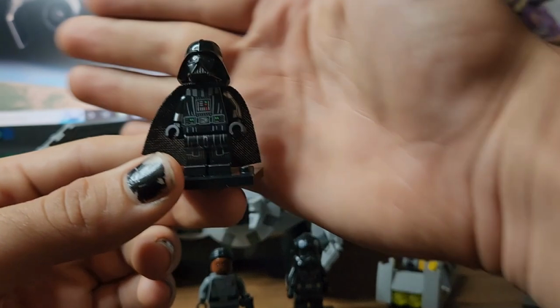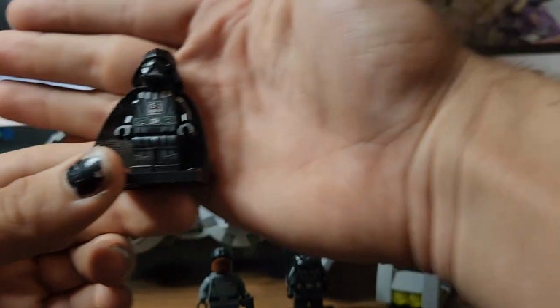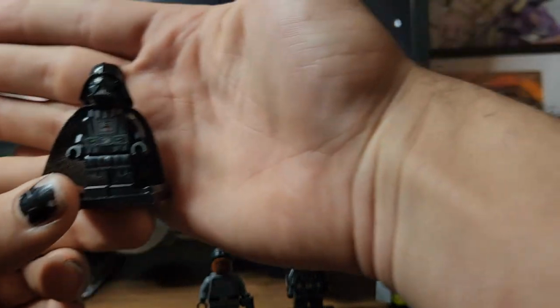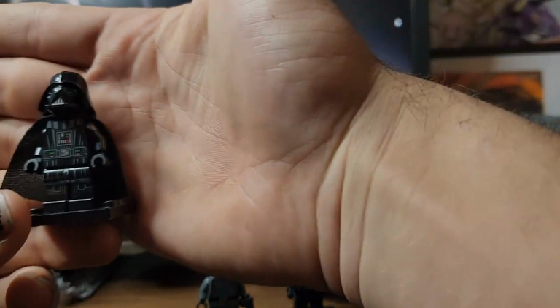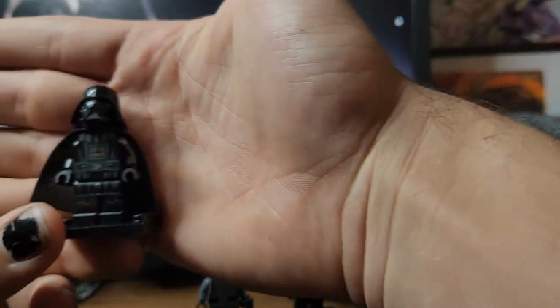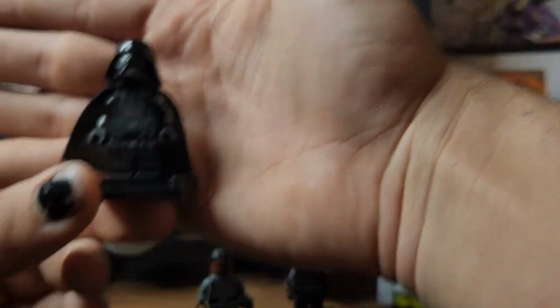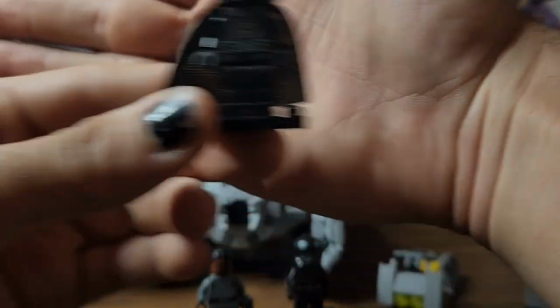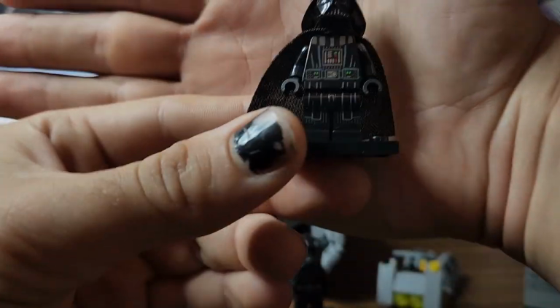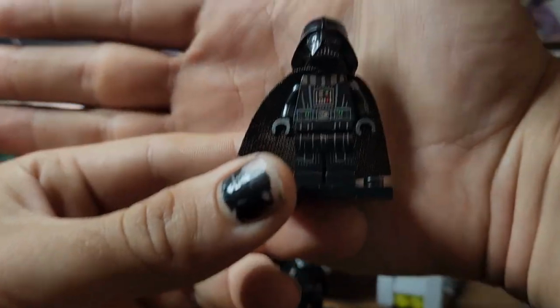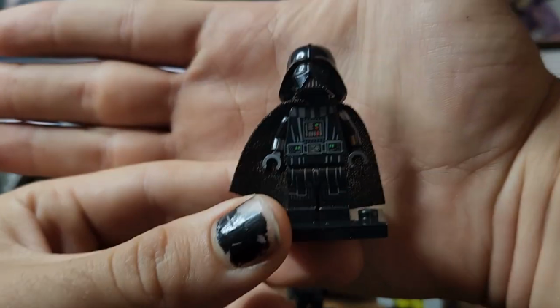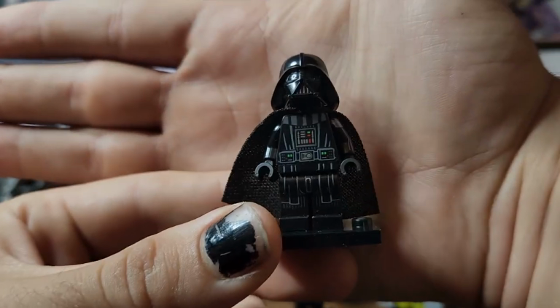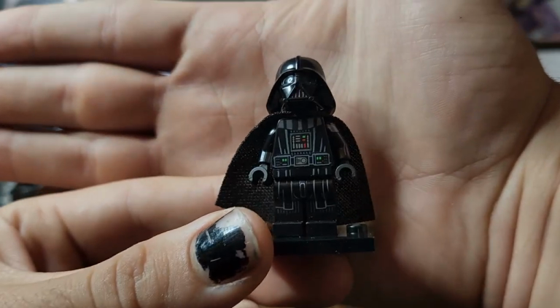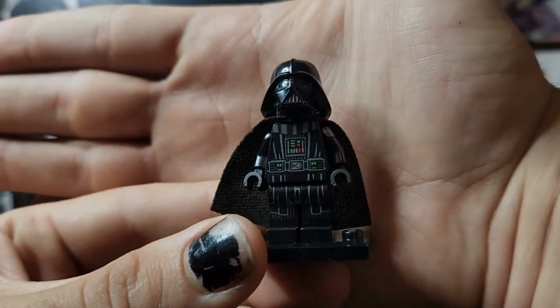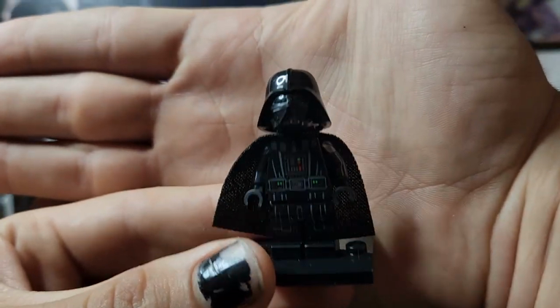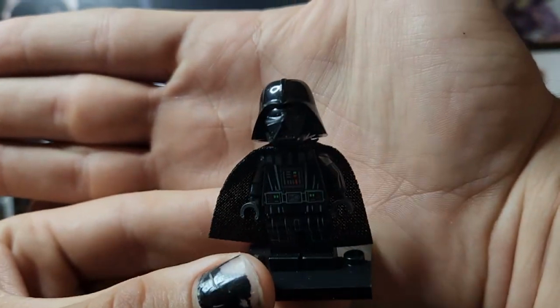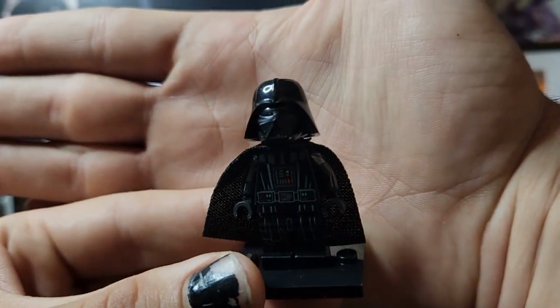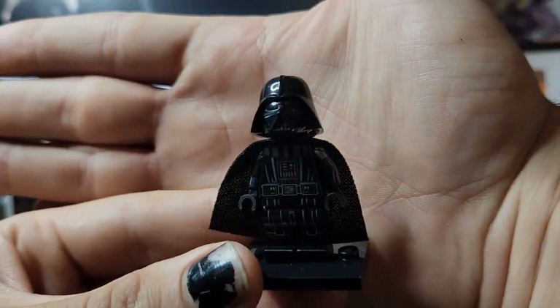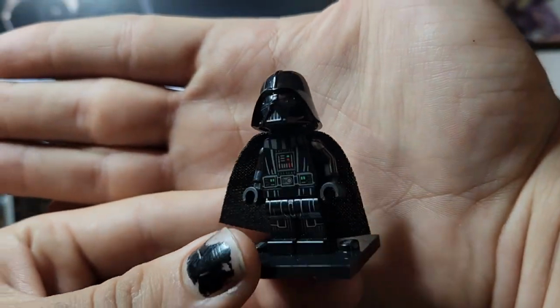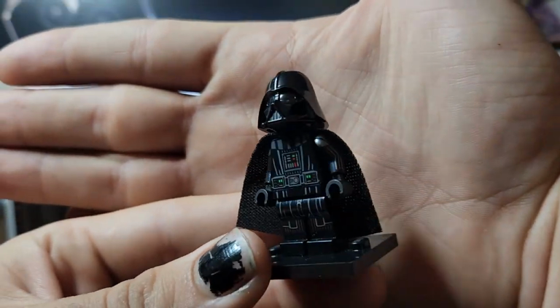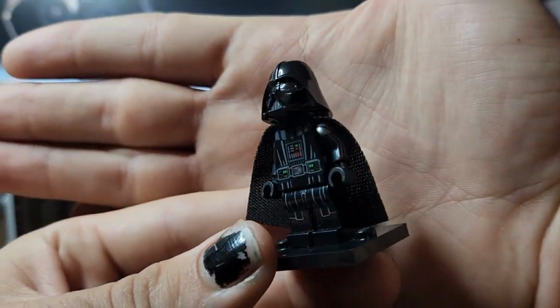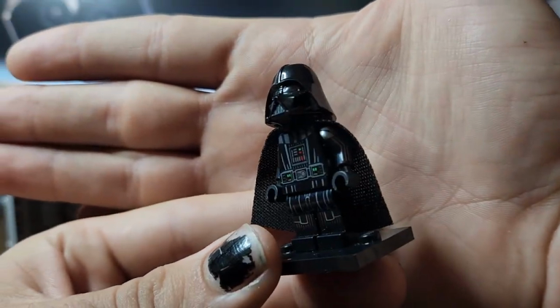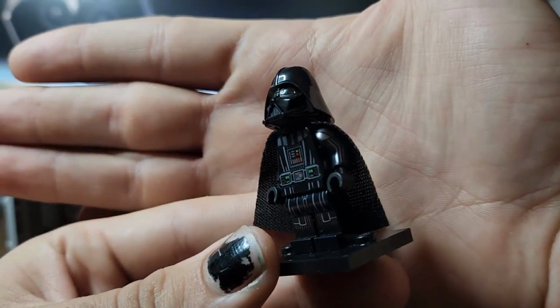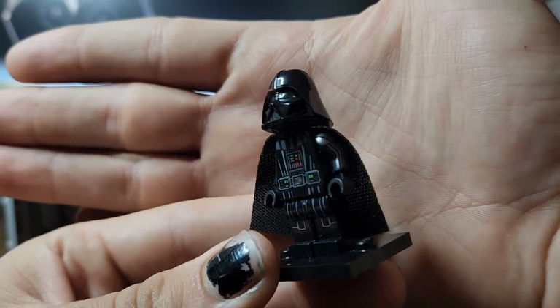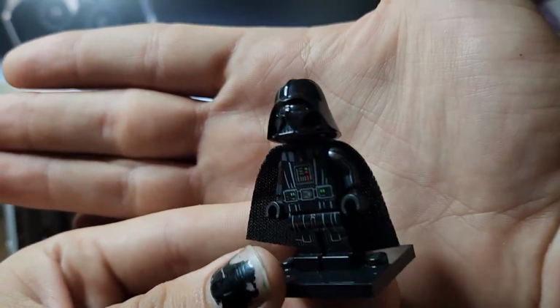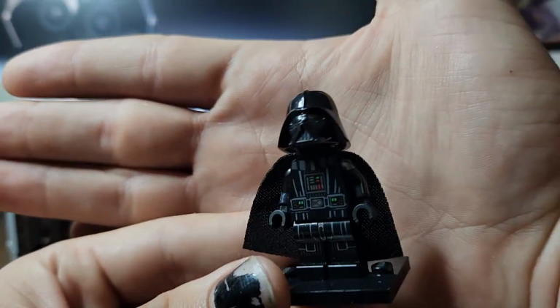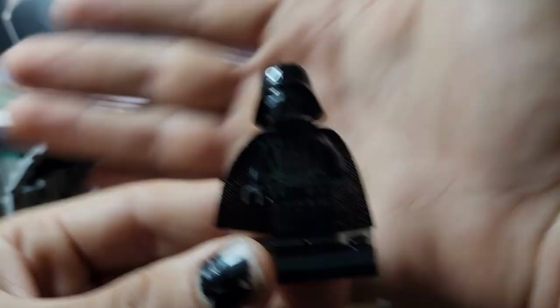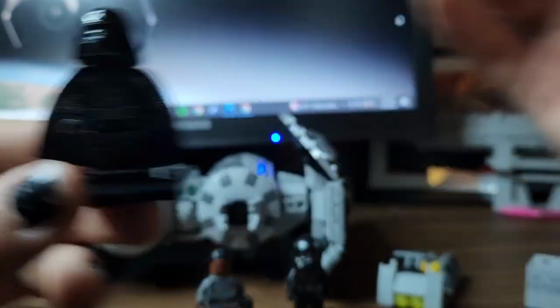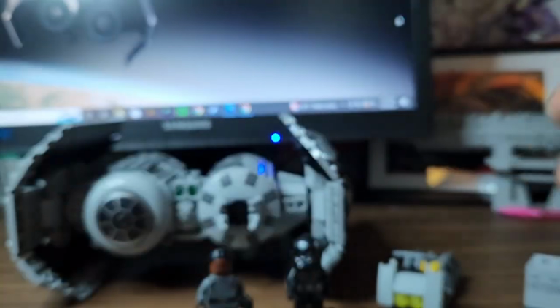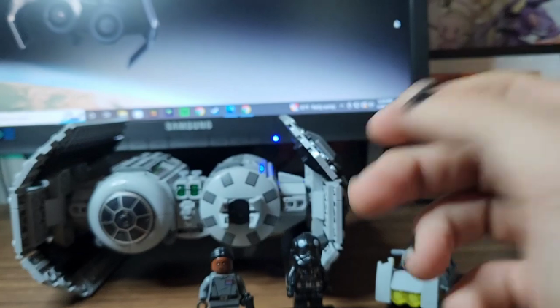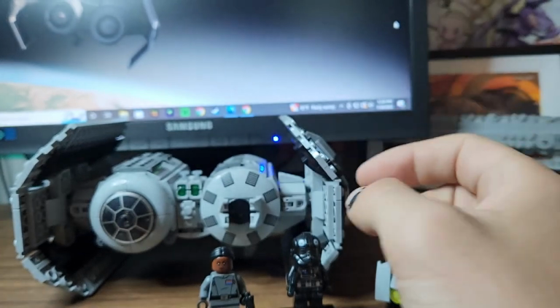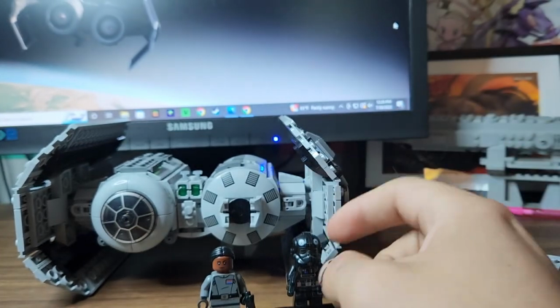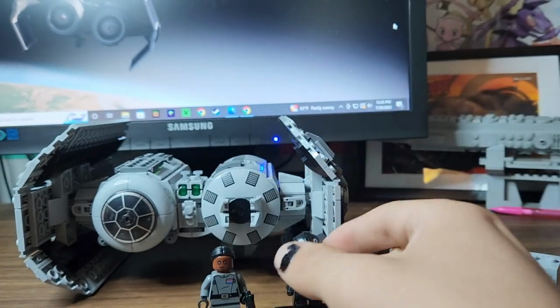Really nice Vader leg printing all around — good figure. I'll try to contrast it with my hand so you can see some of that detail, because he is all black.